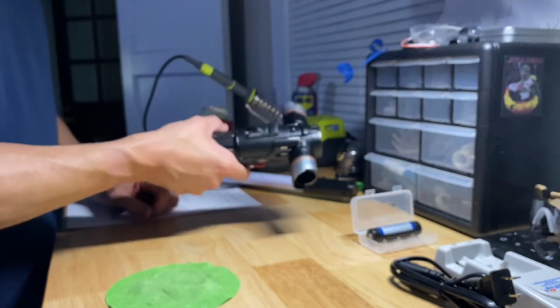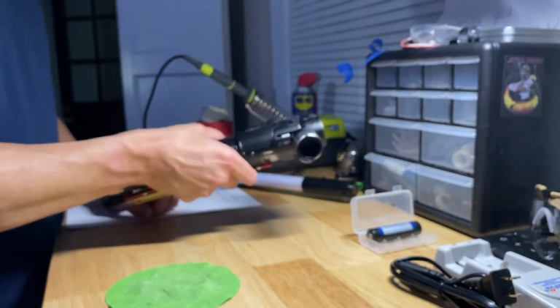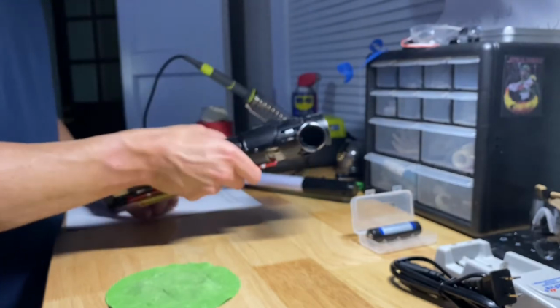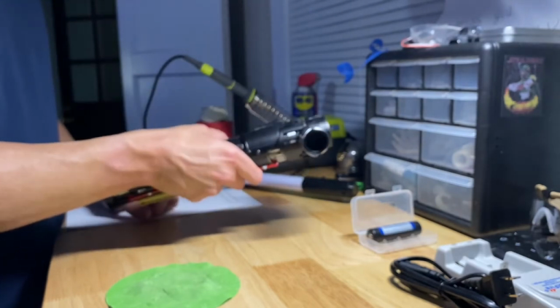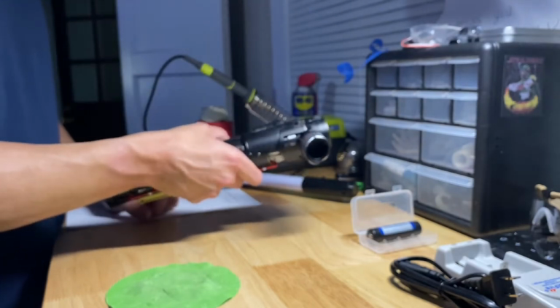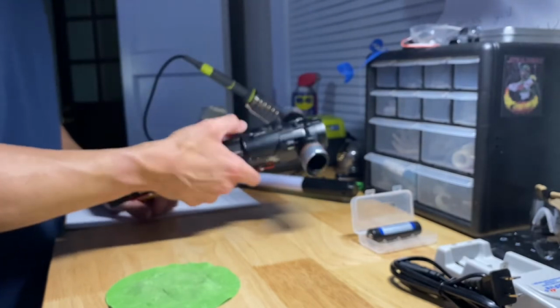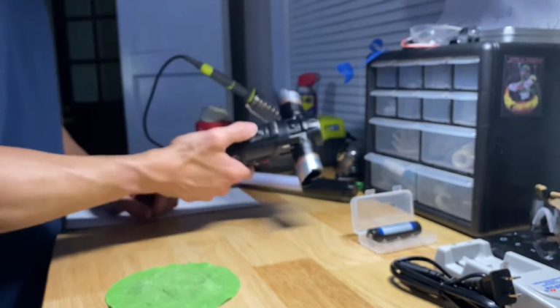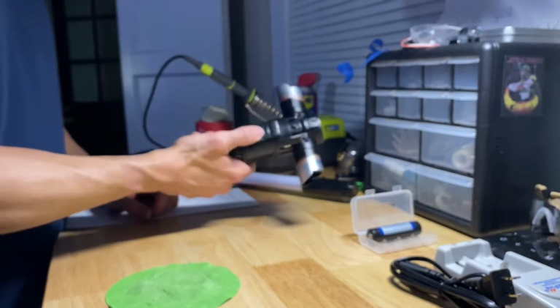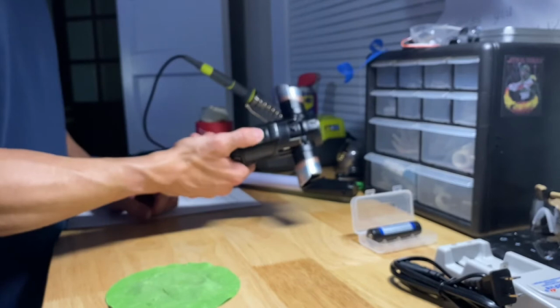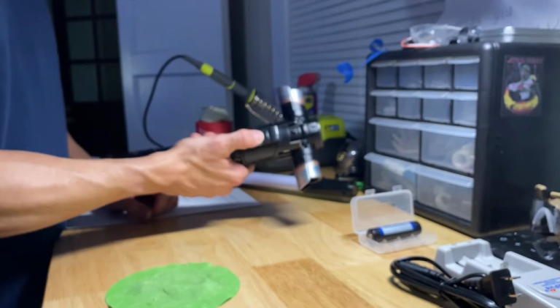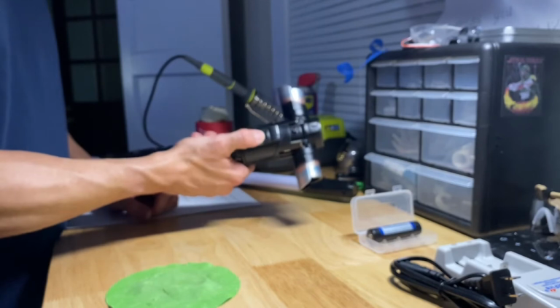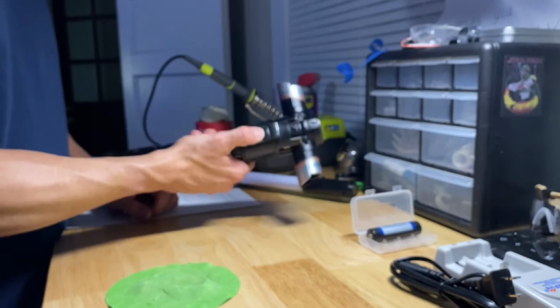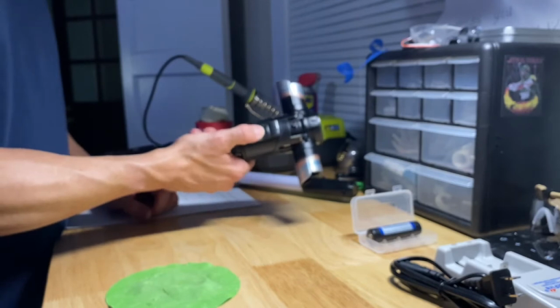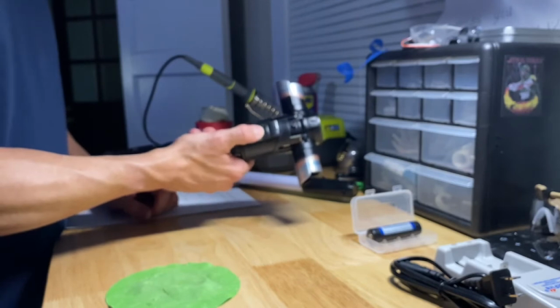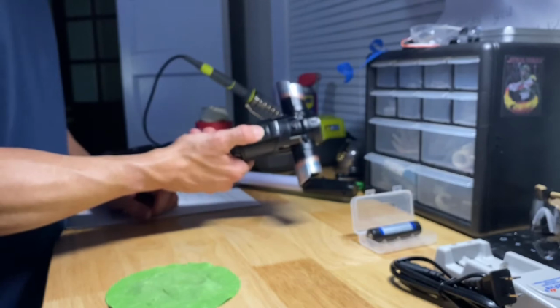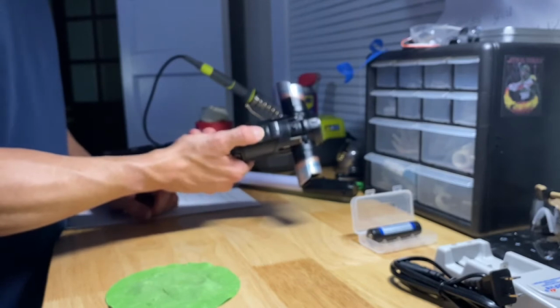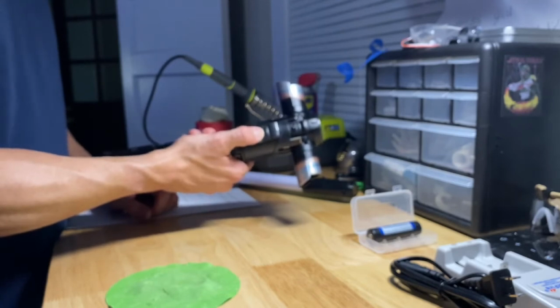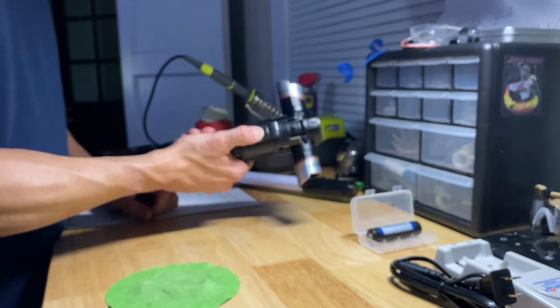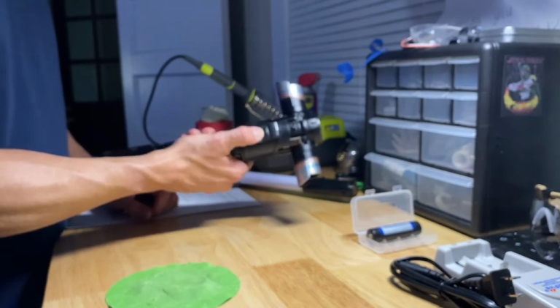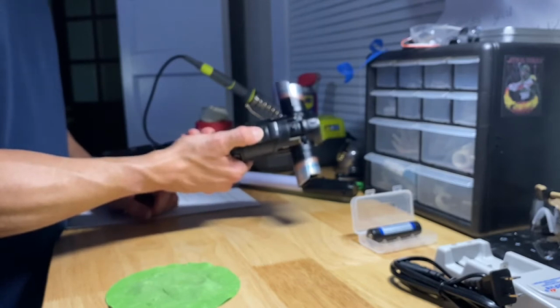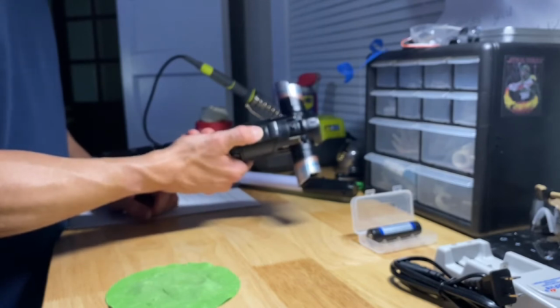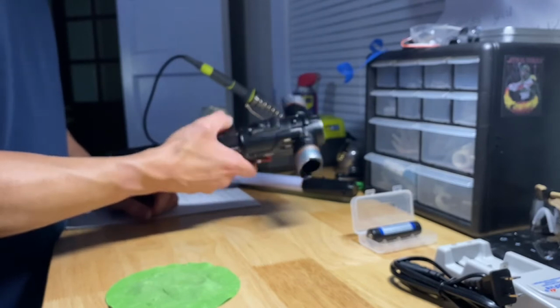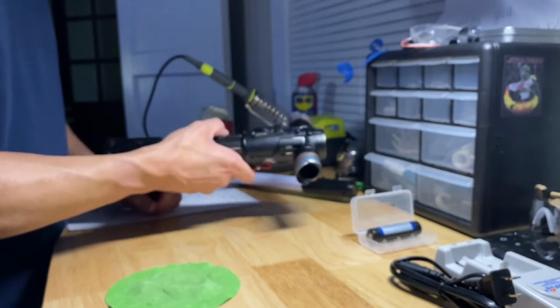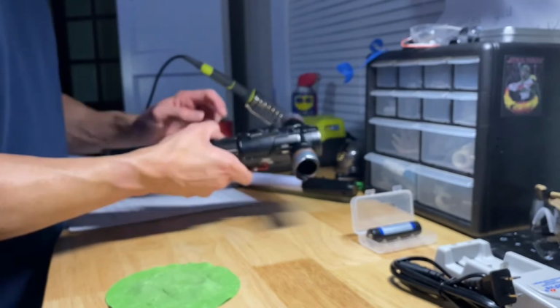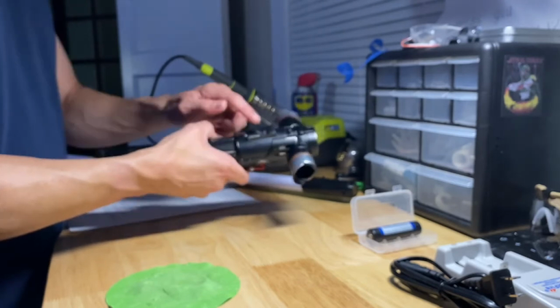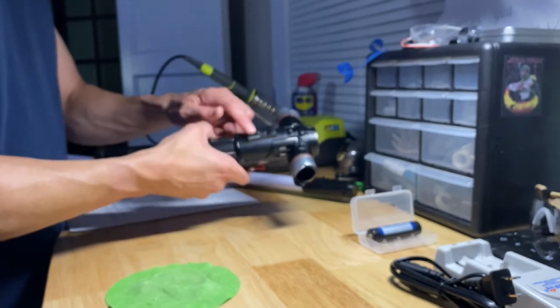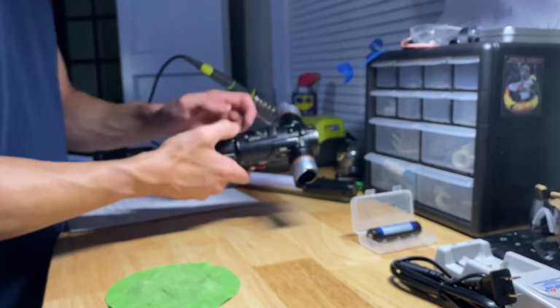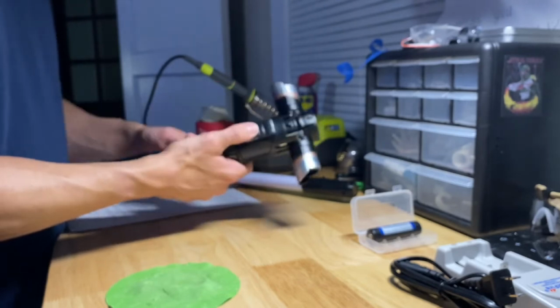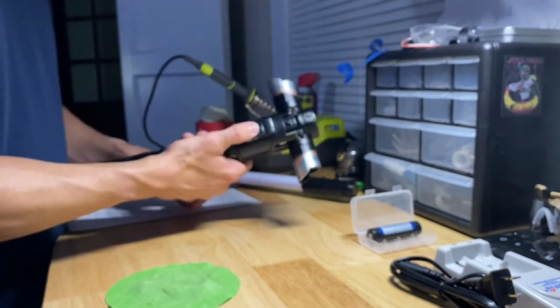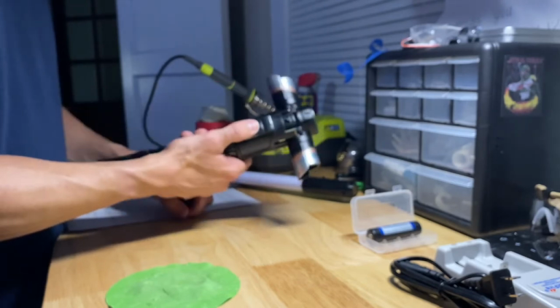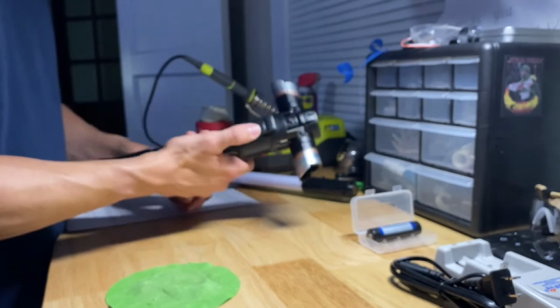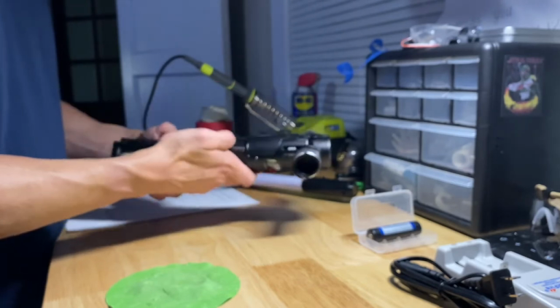You can kick it on and off with that button right there — that's your button.